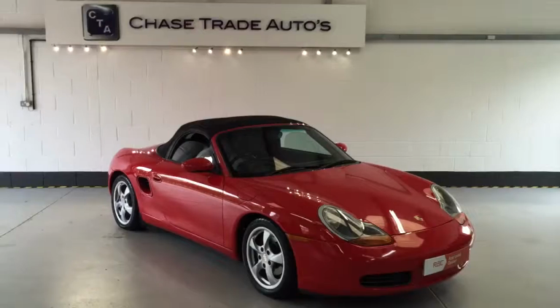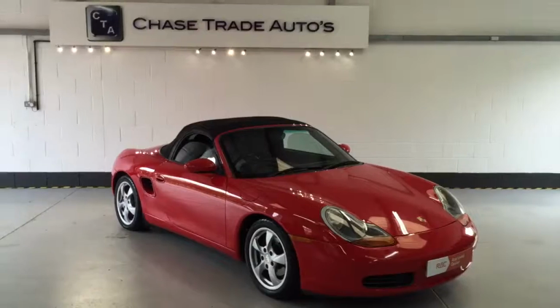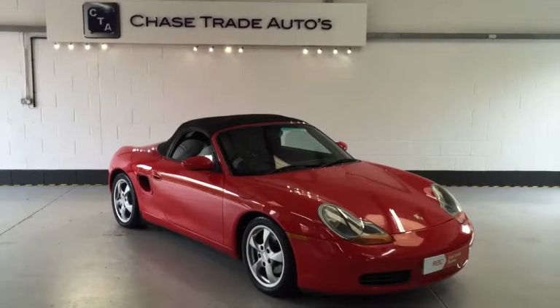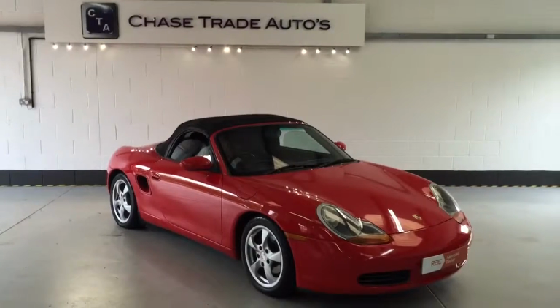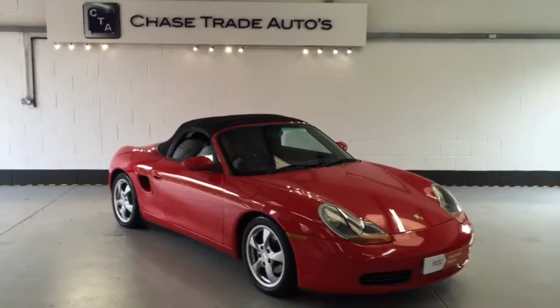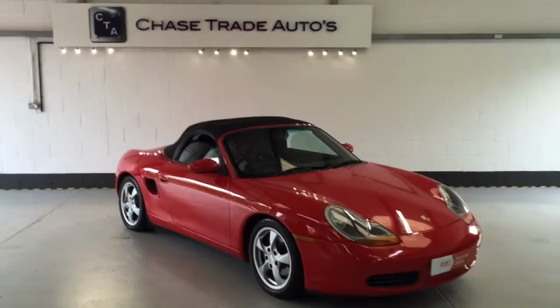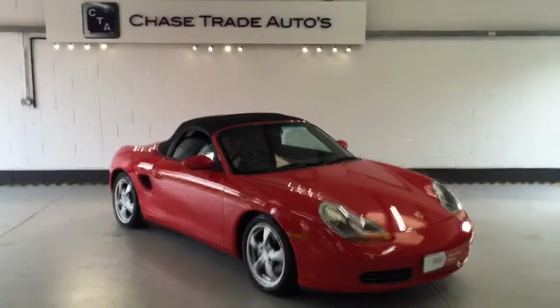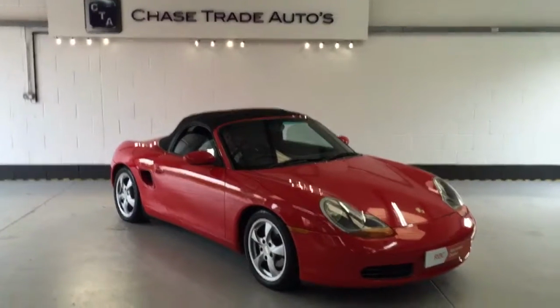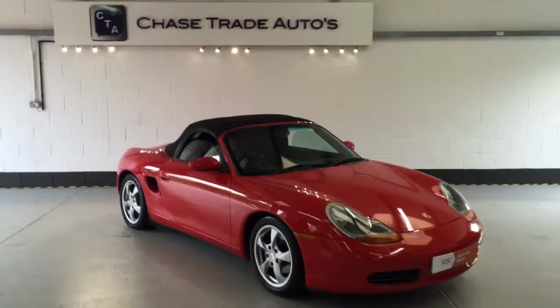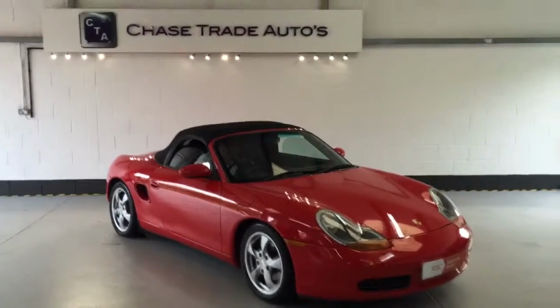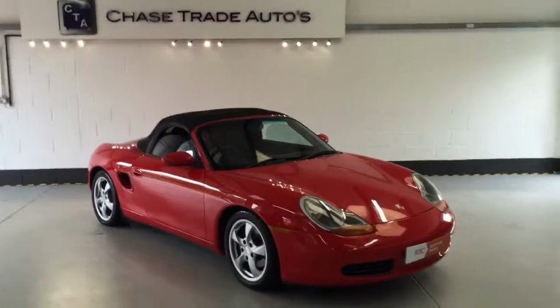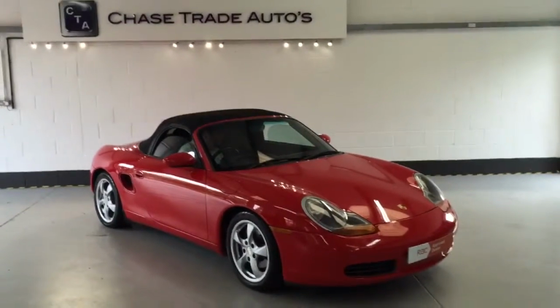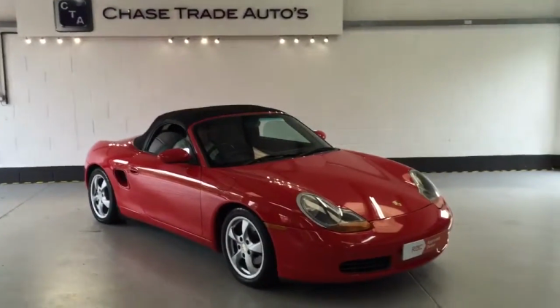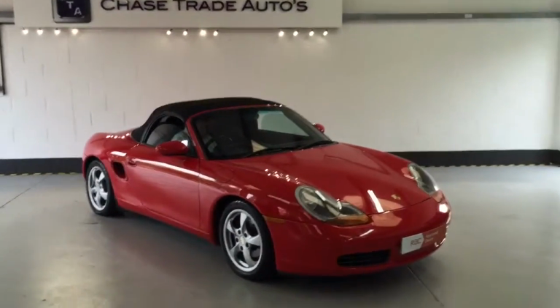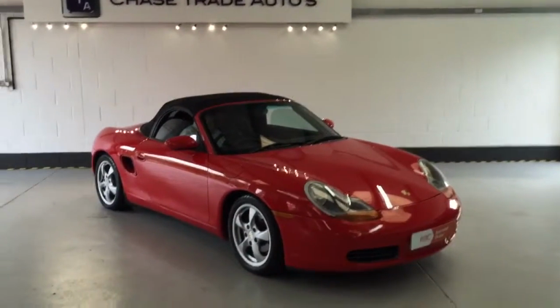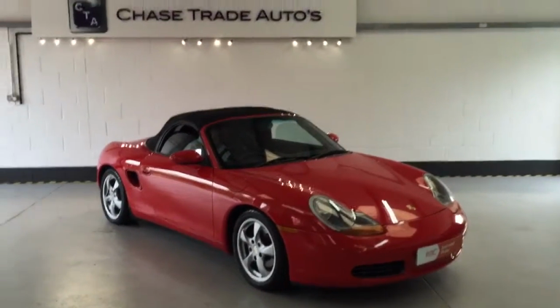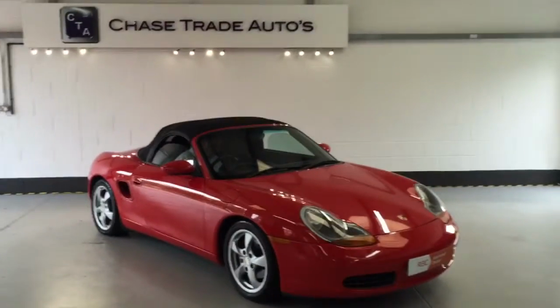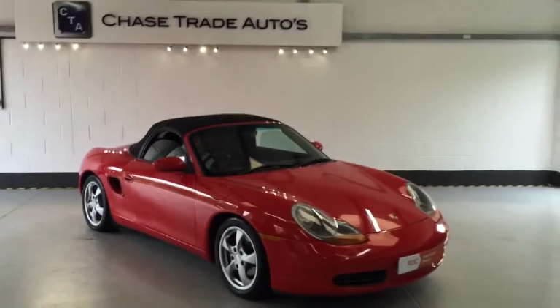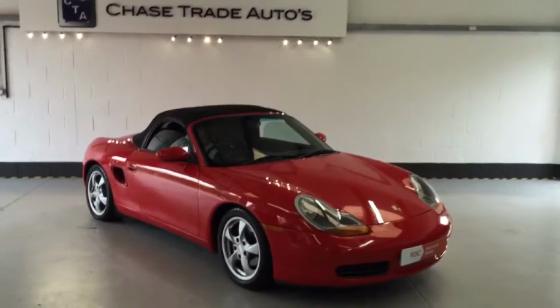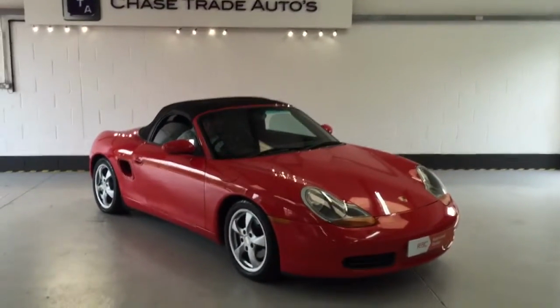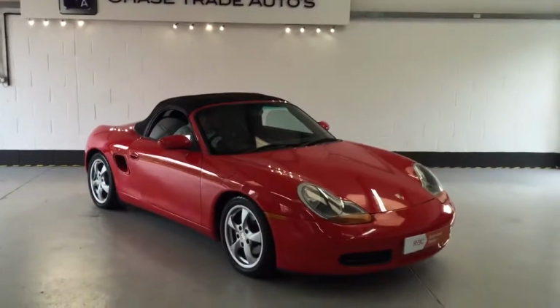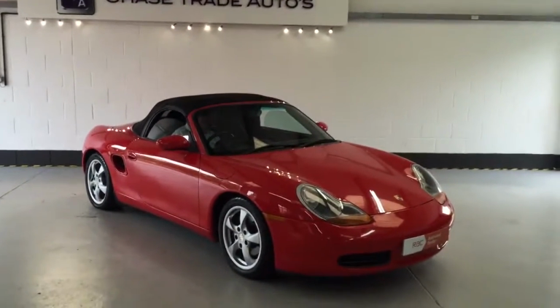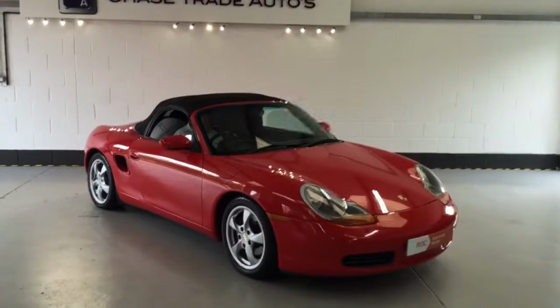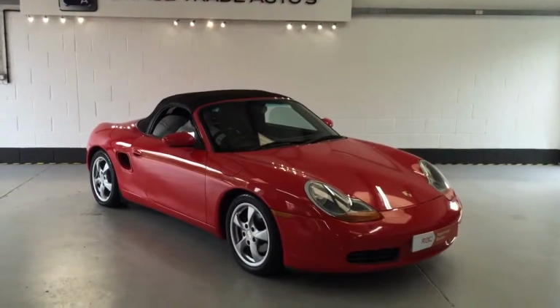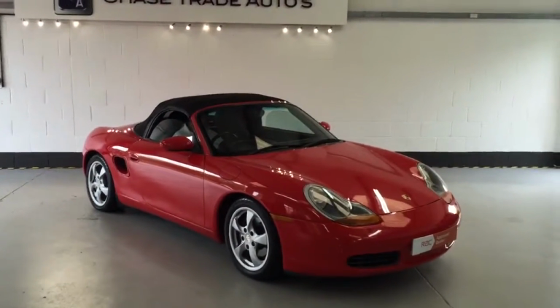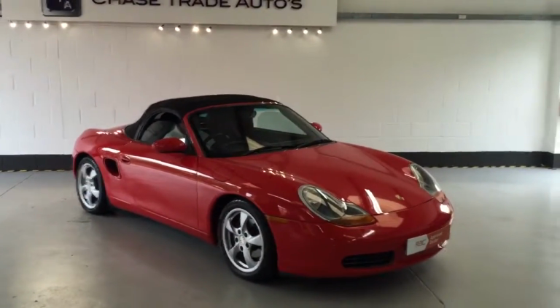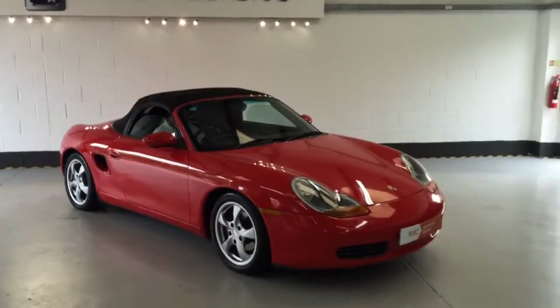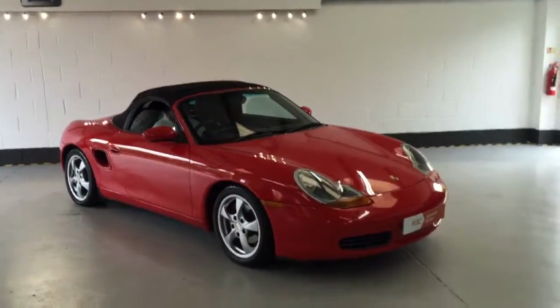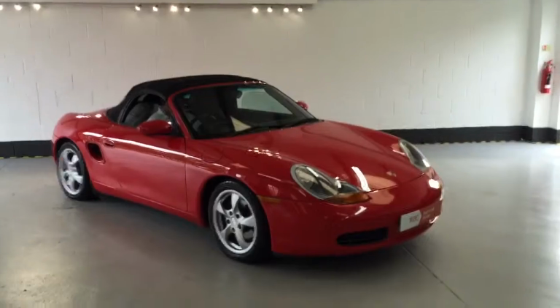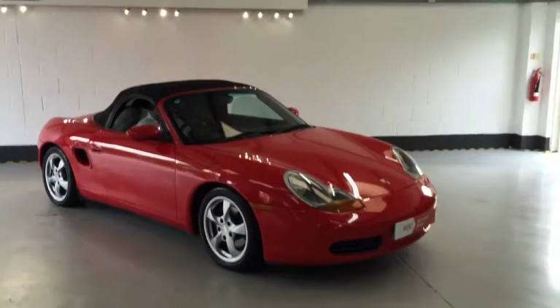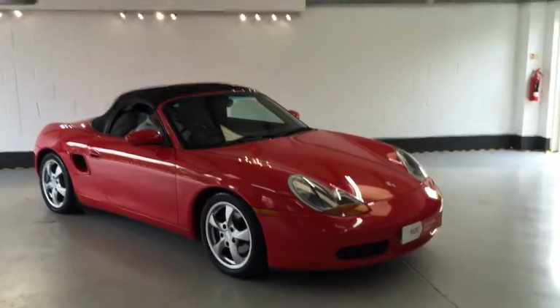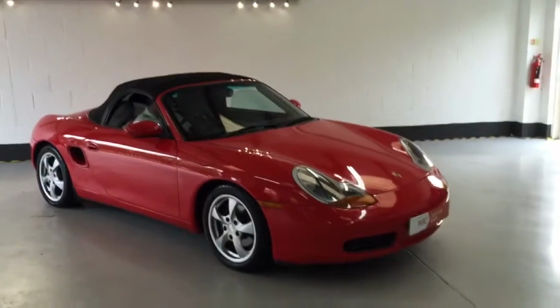Welcome to Chase Trade Autos. Here we have our 2001 51-plate Porsche Boxster 2.7.